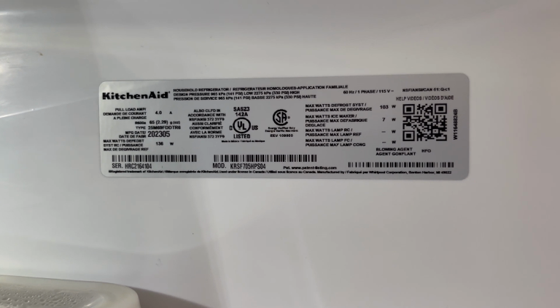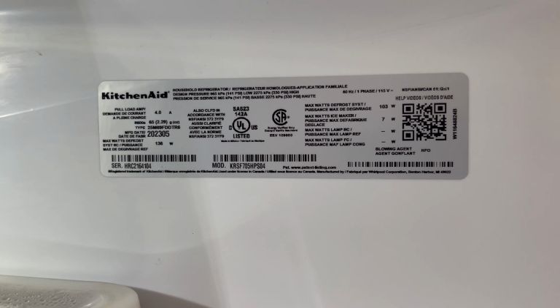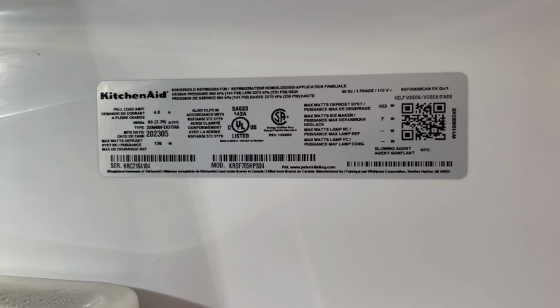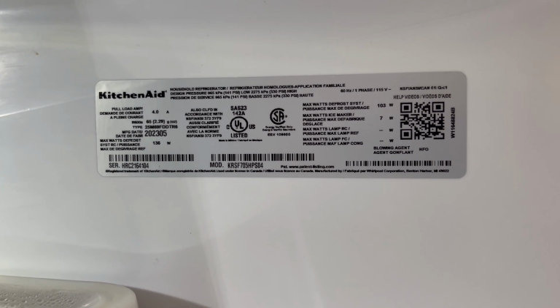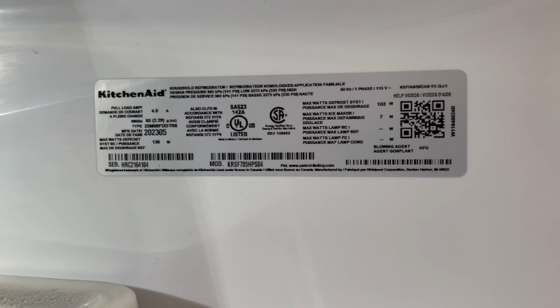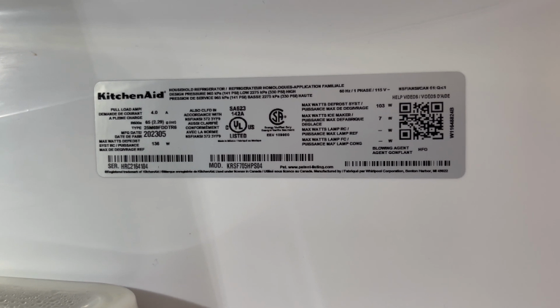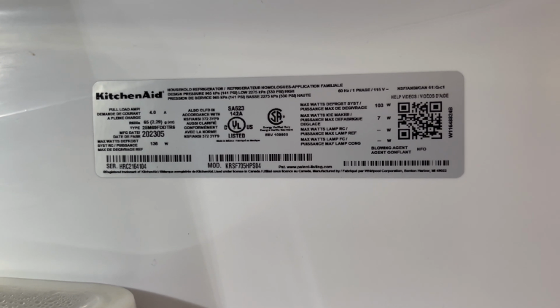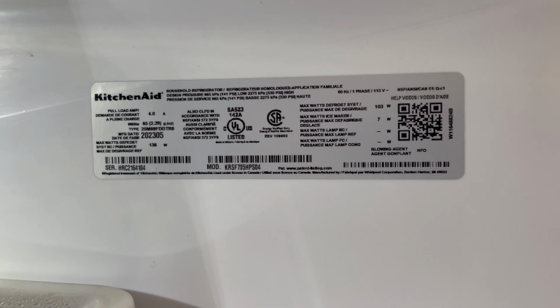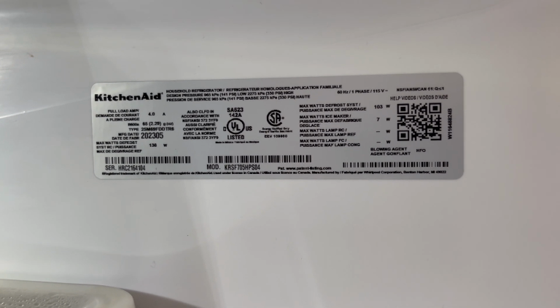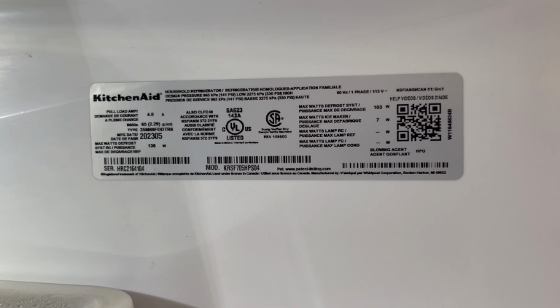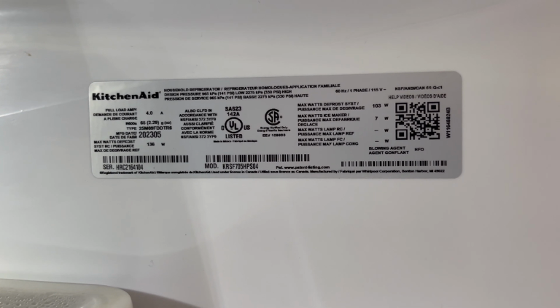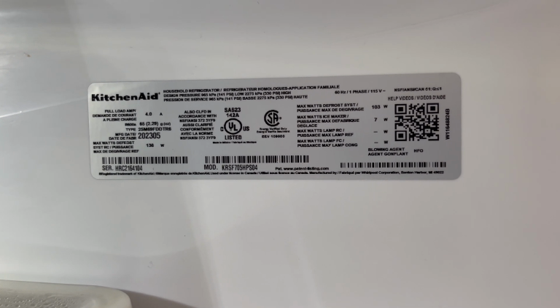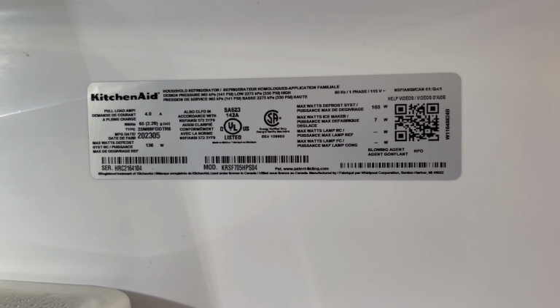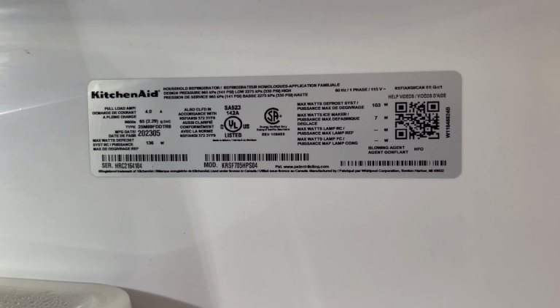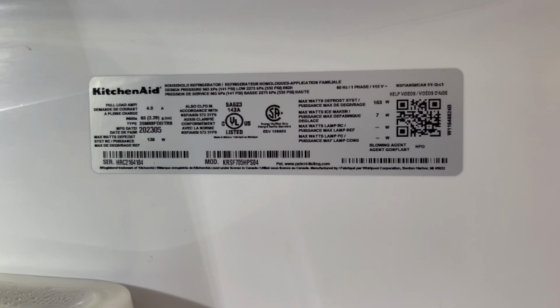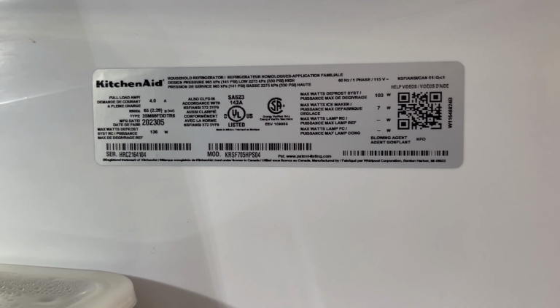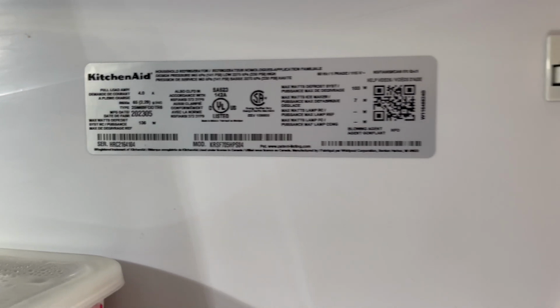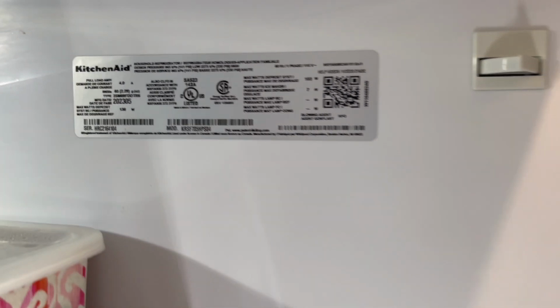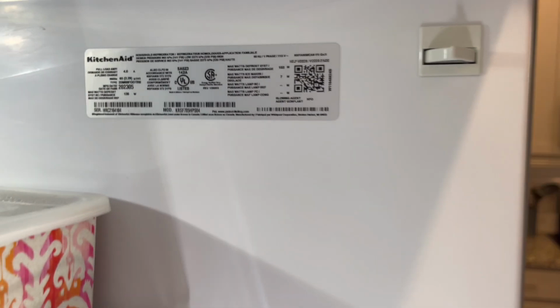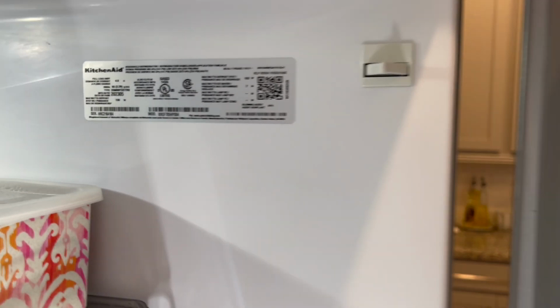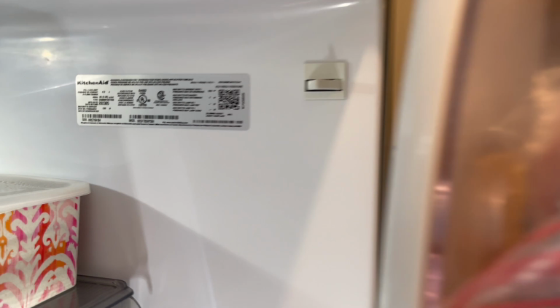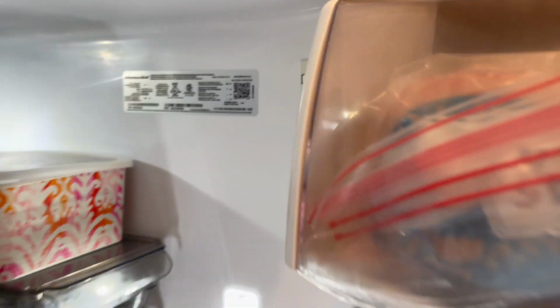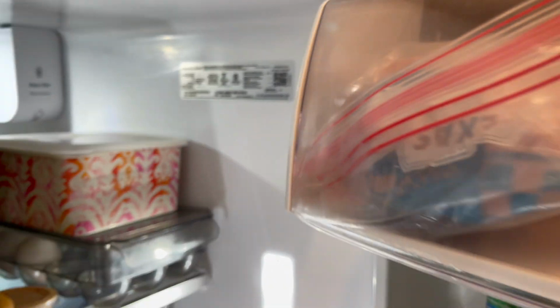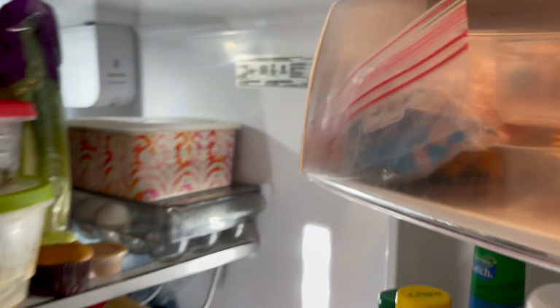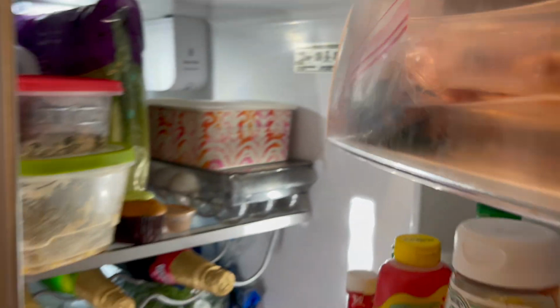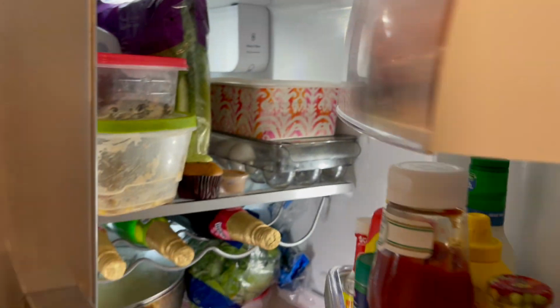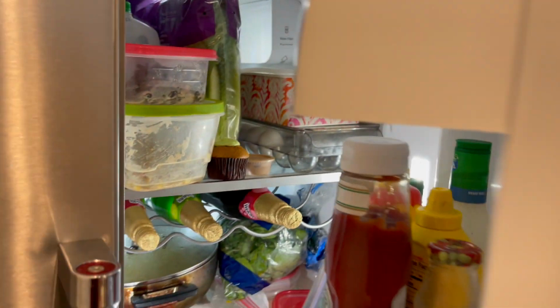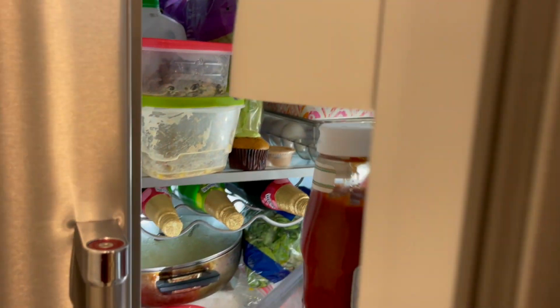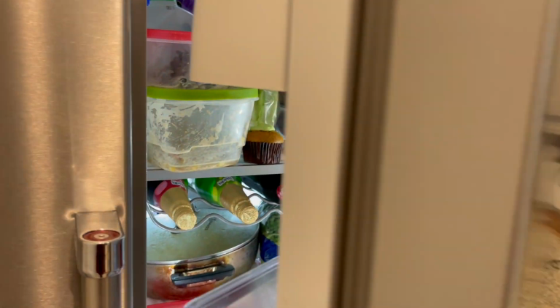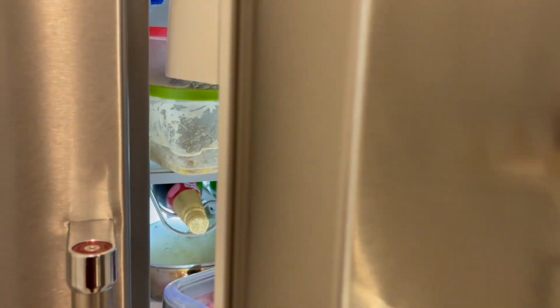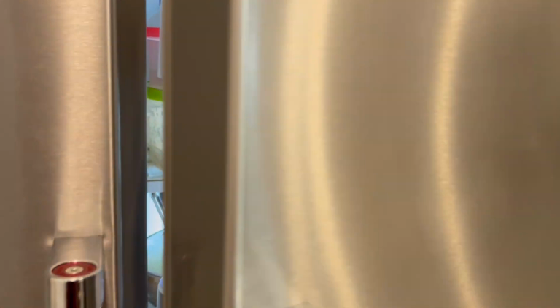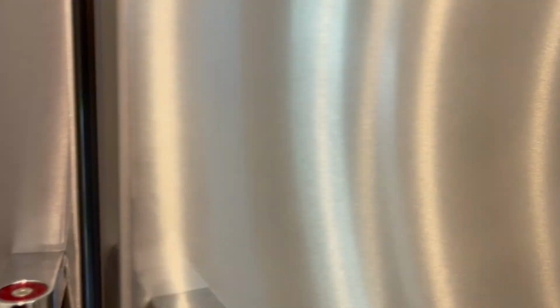The results of this test will surprise you. Let's begin.